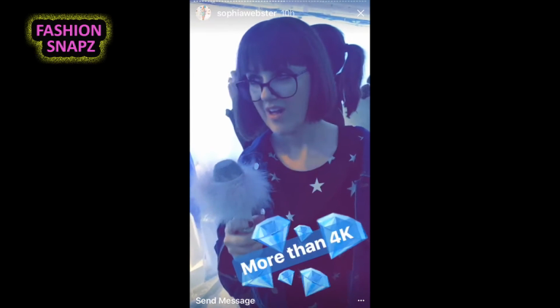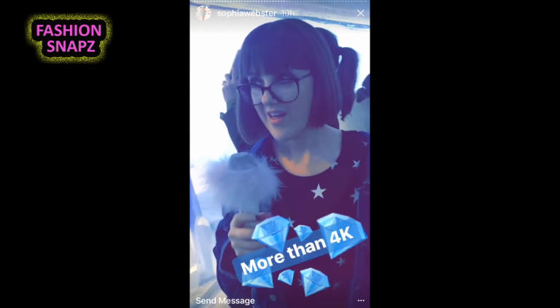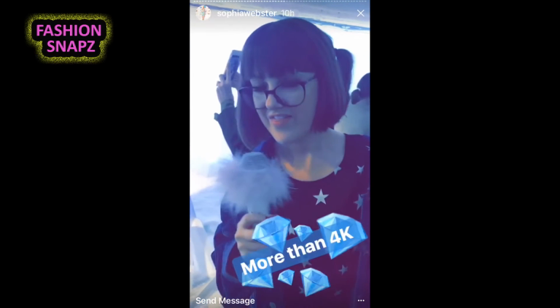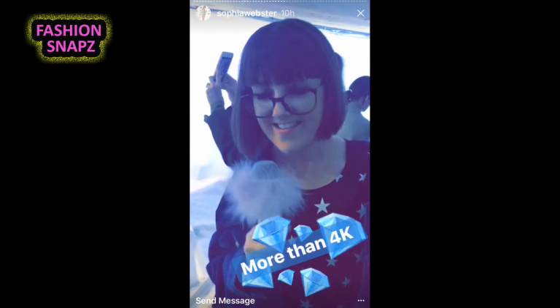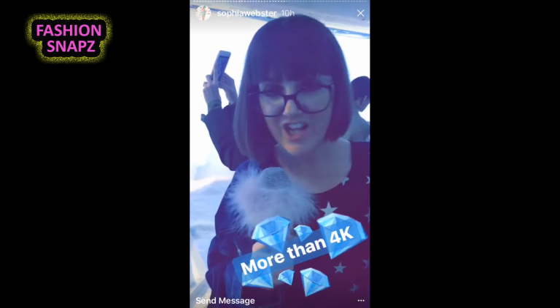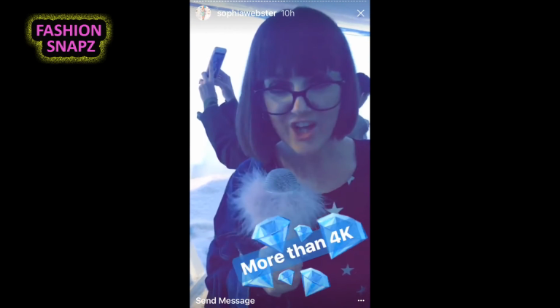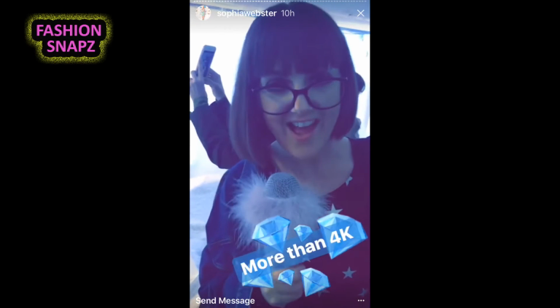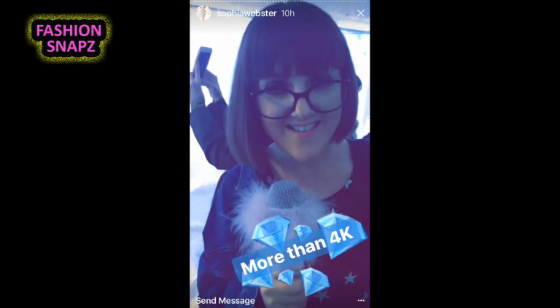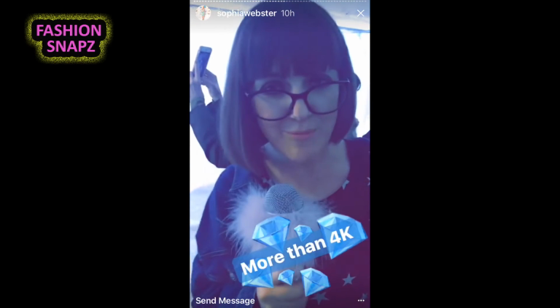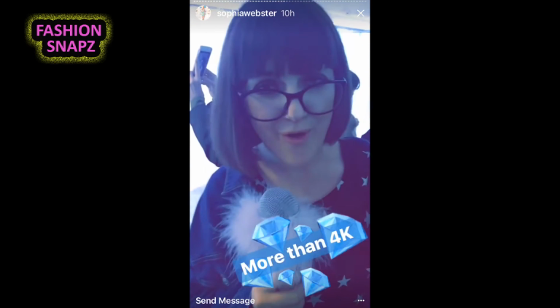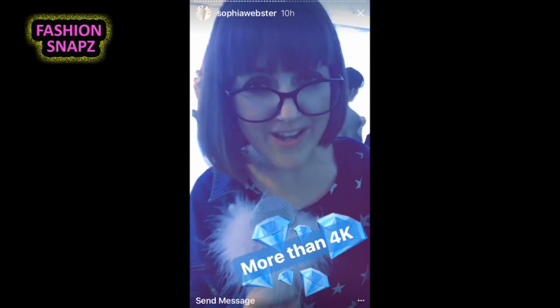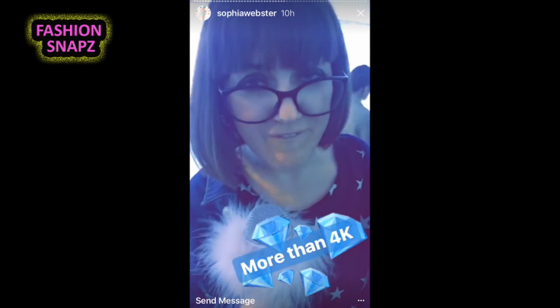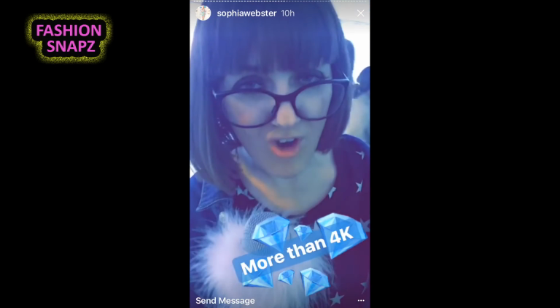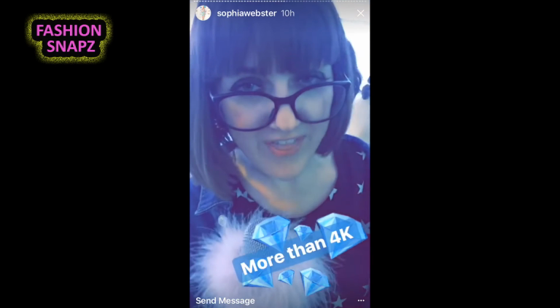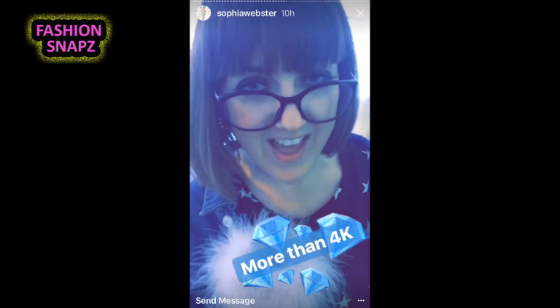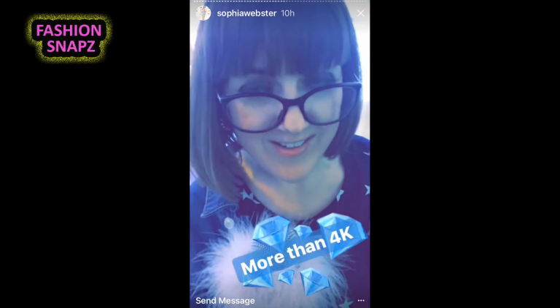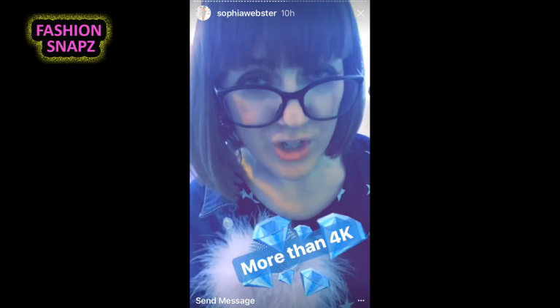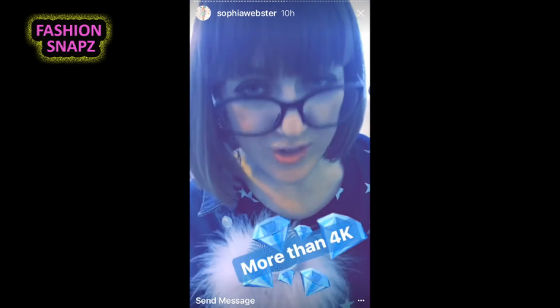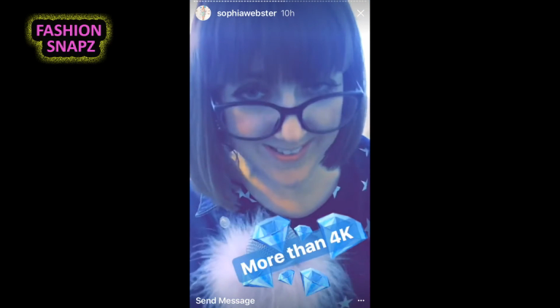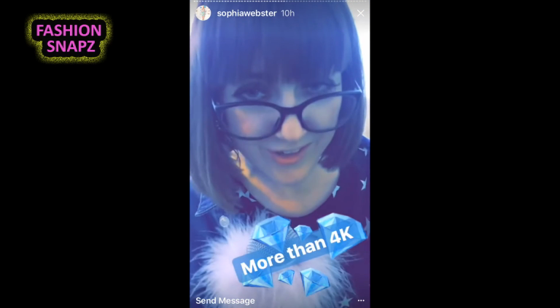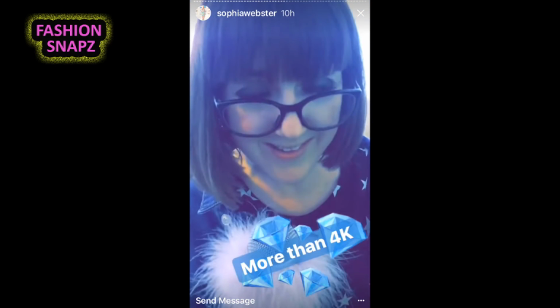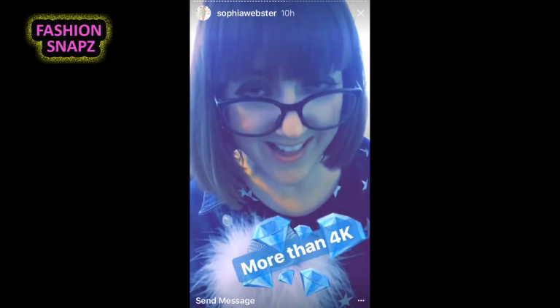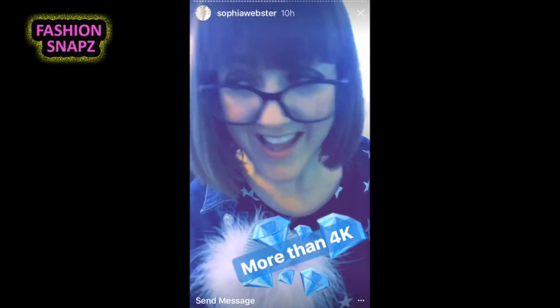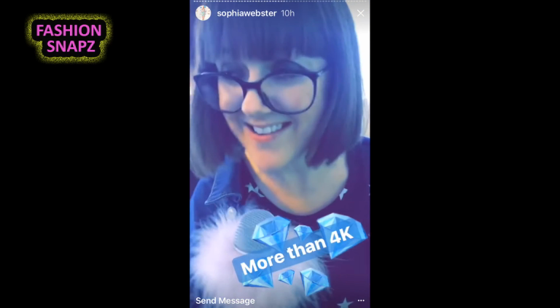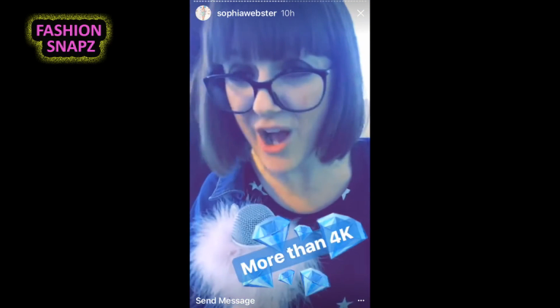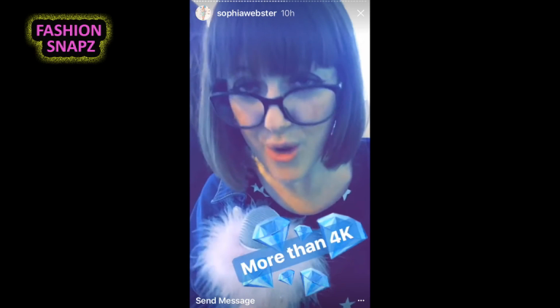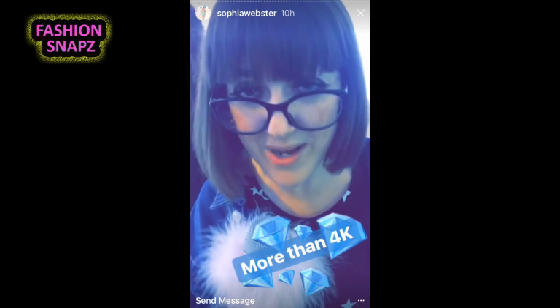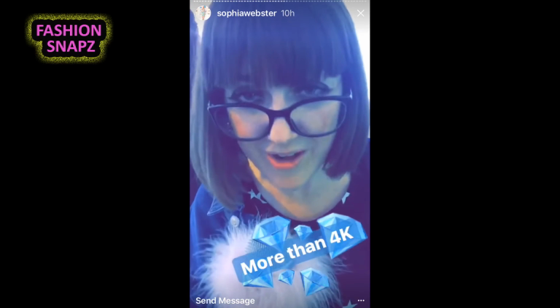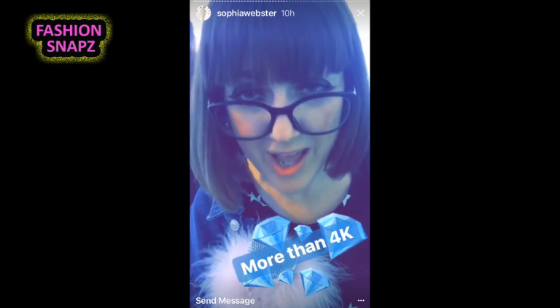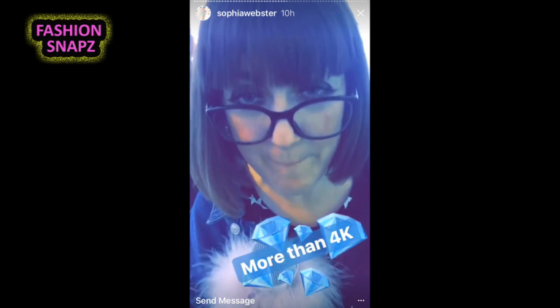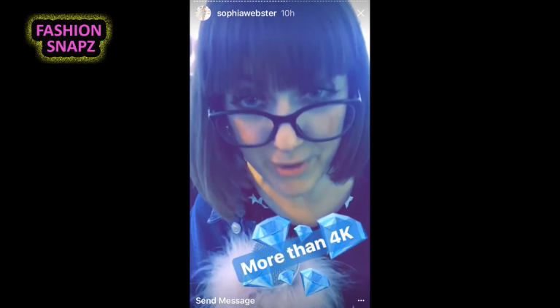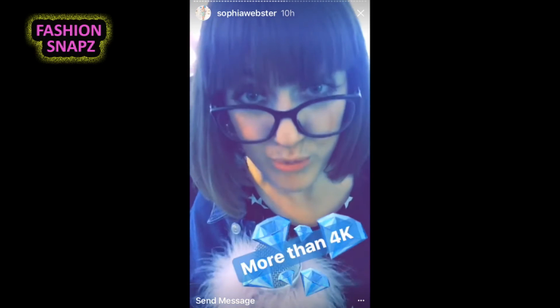This look has more than 4,000 crystals, and that is only on her boots.